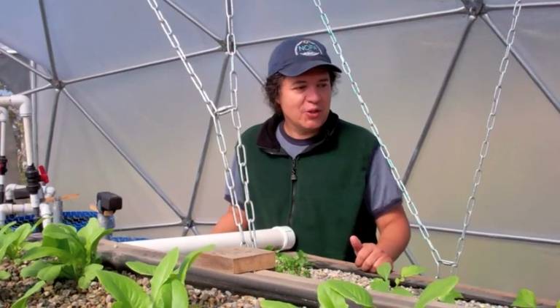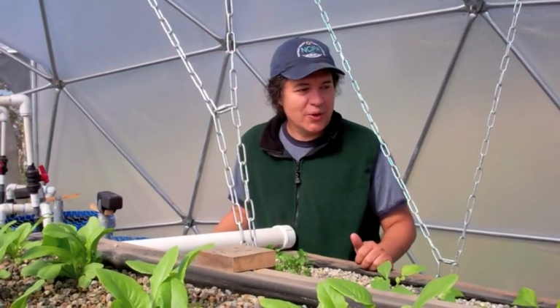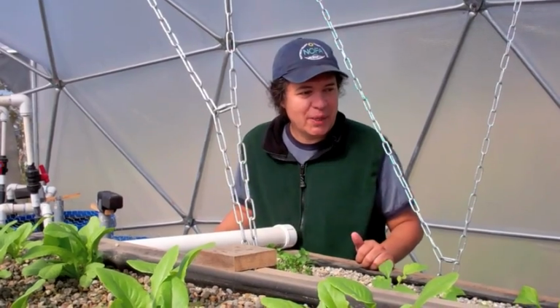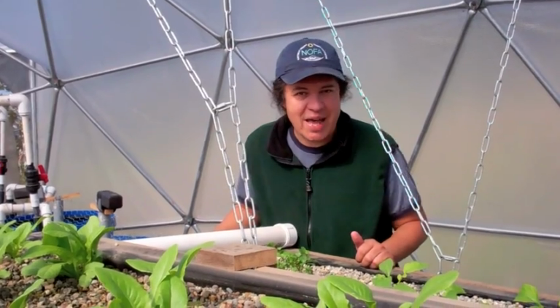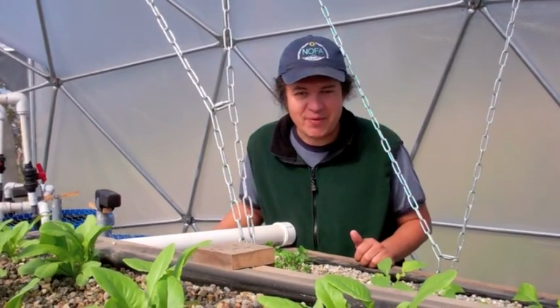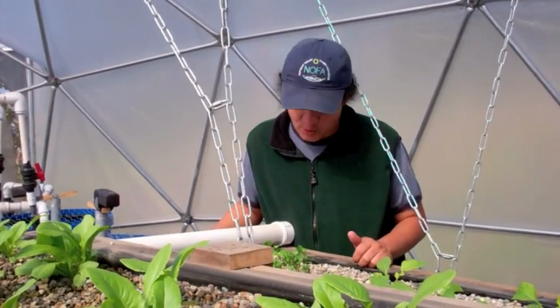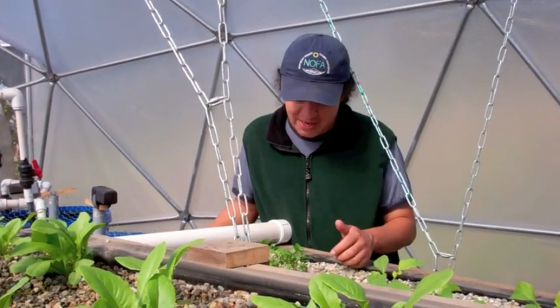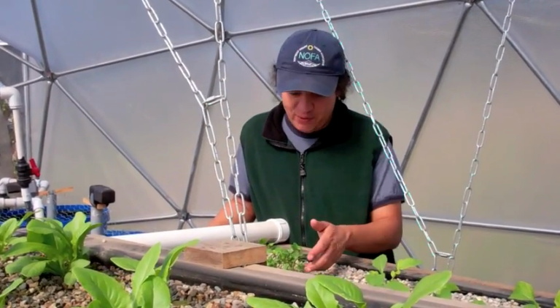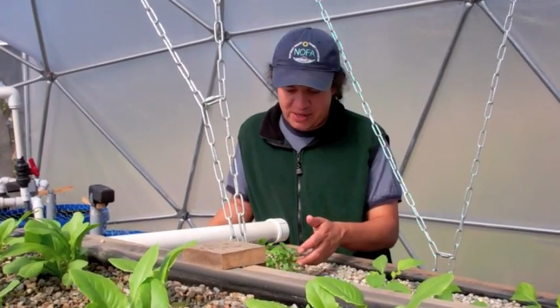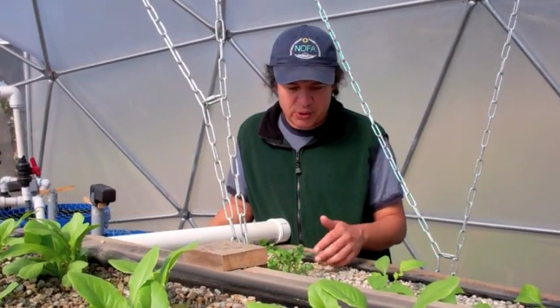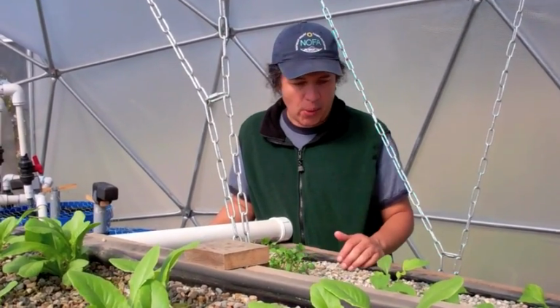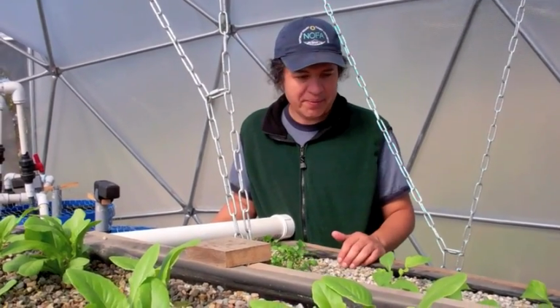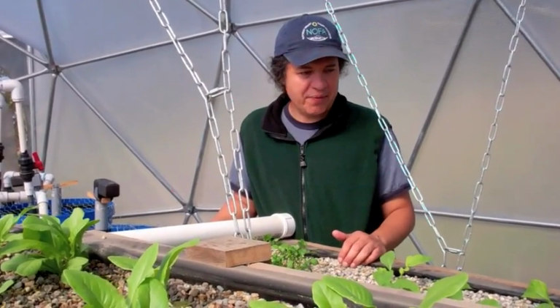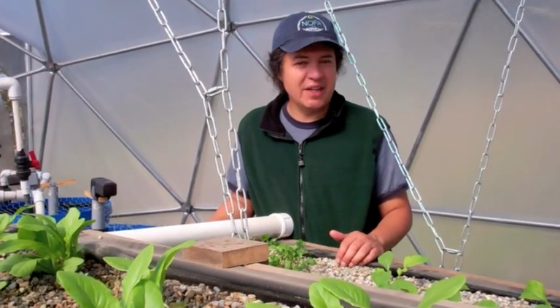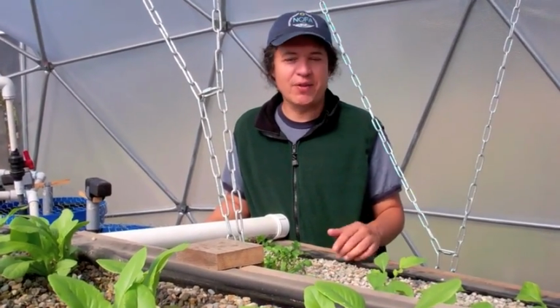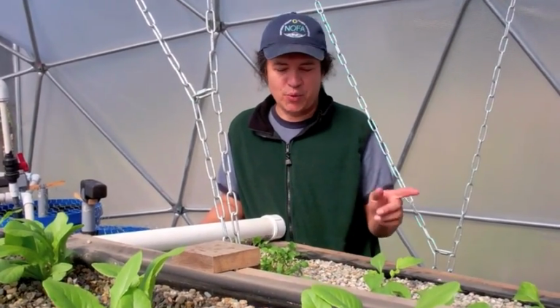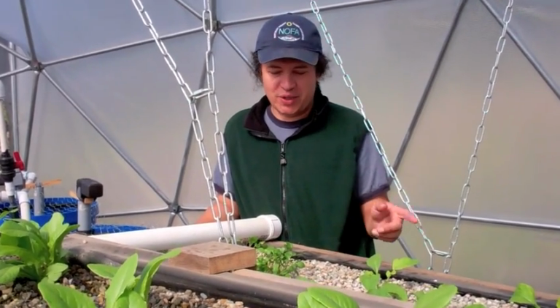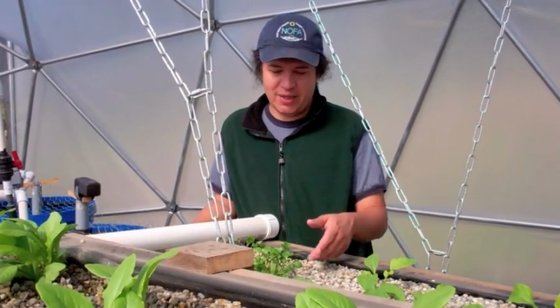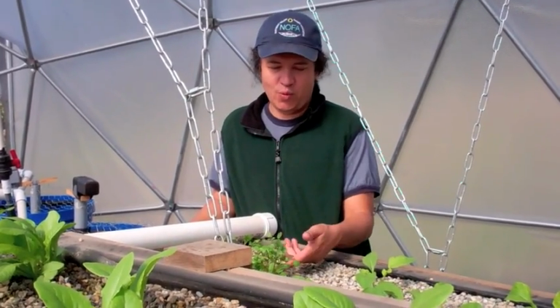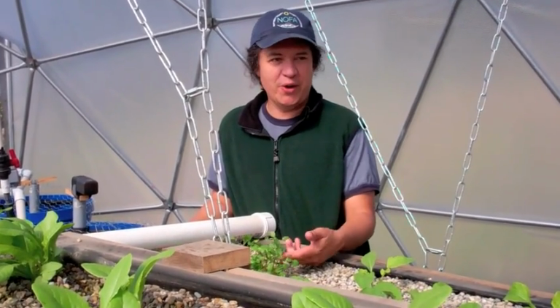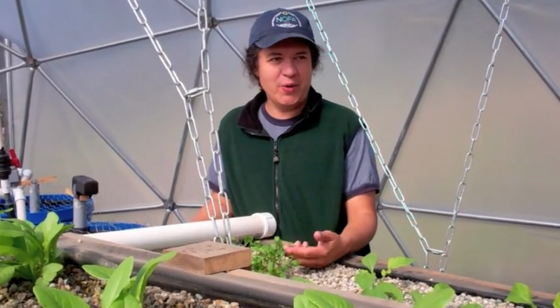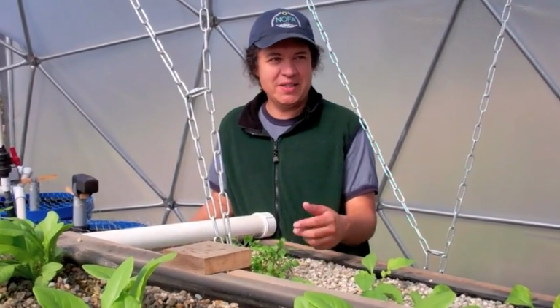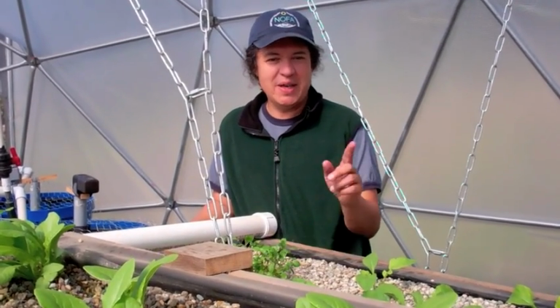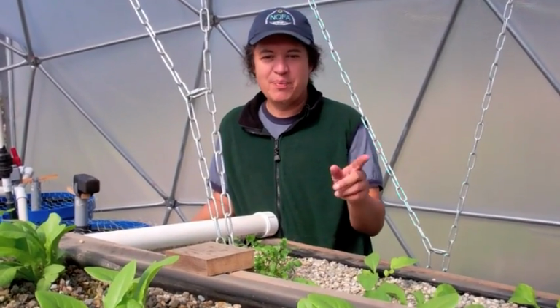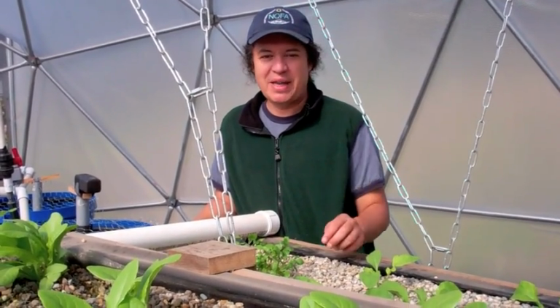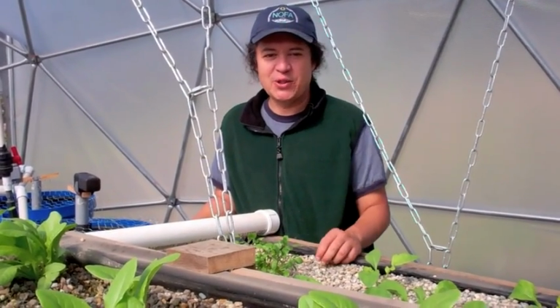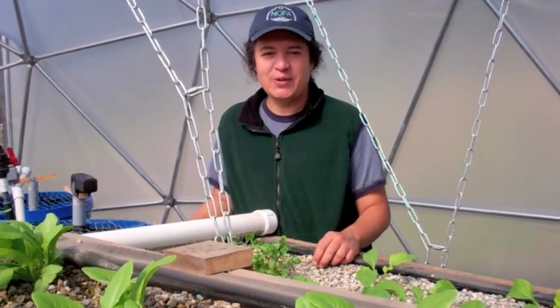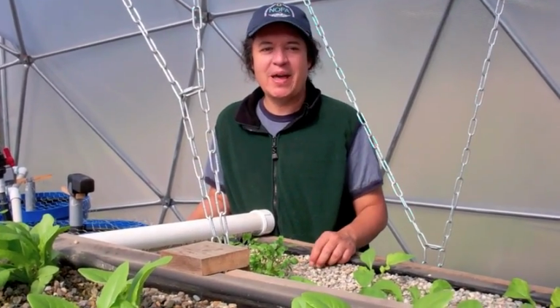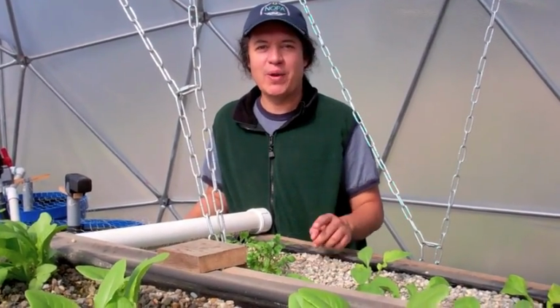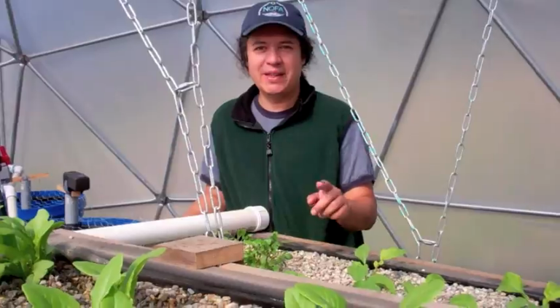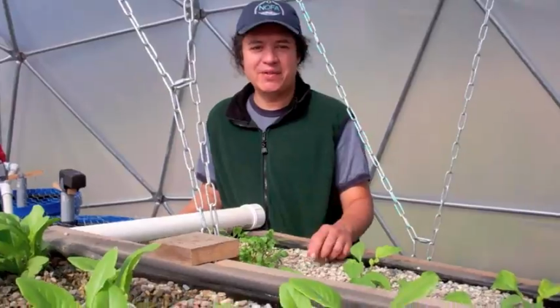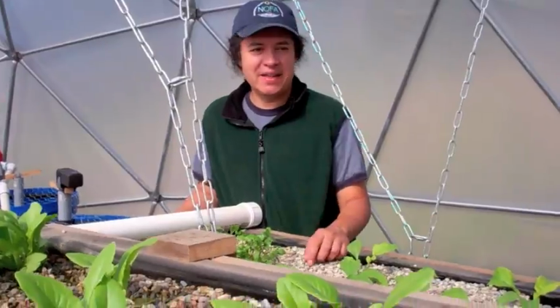Currently we have a variety of greens growing — everything from arugula, watercress, basil, and red leaf lettuce.